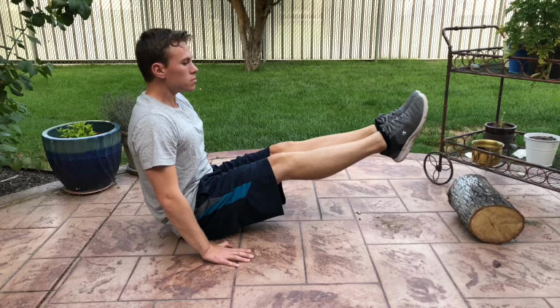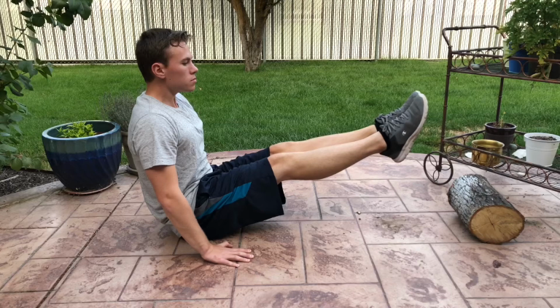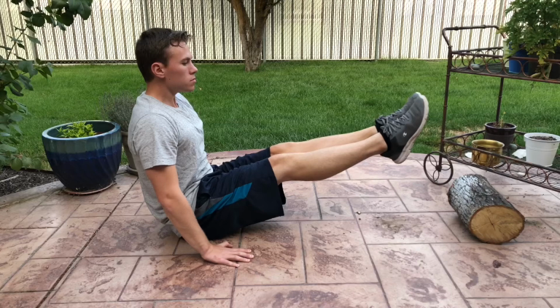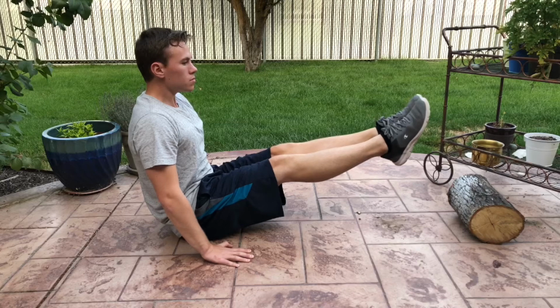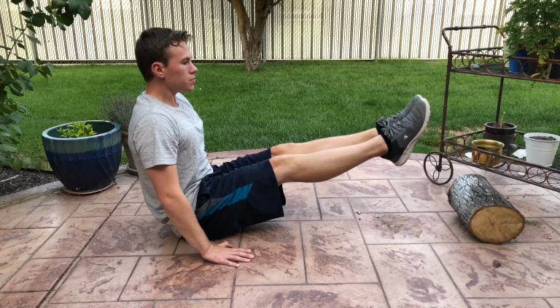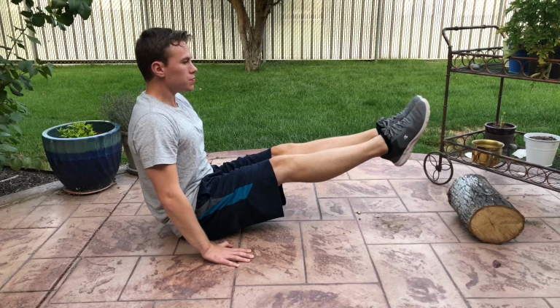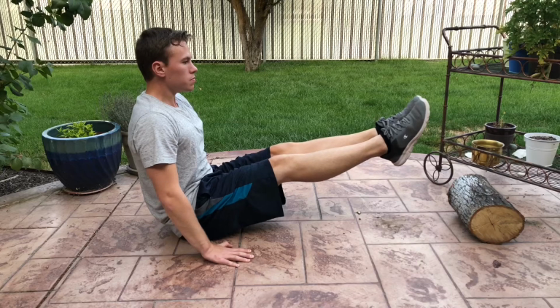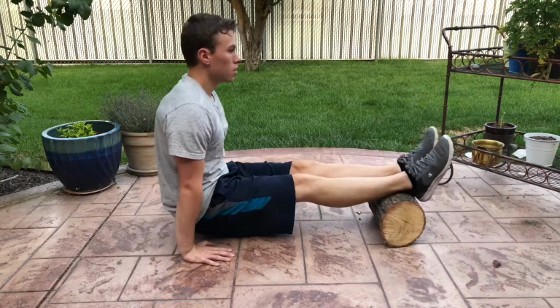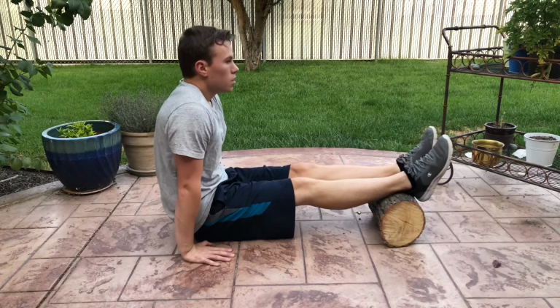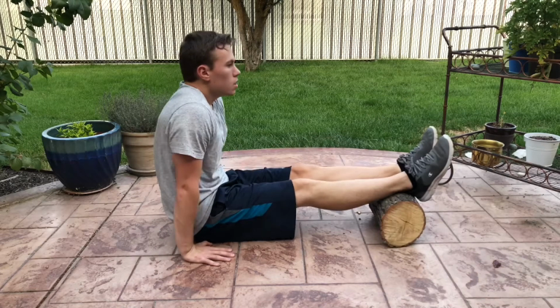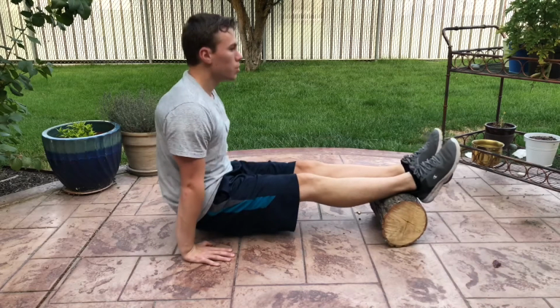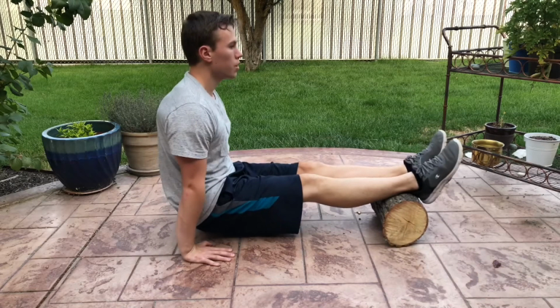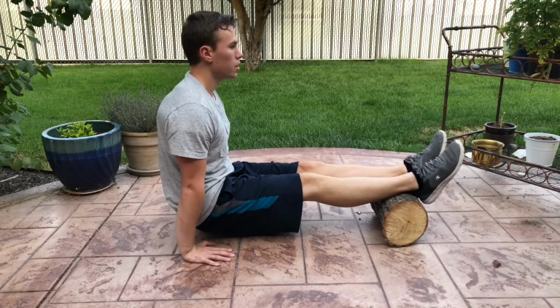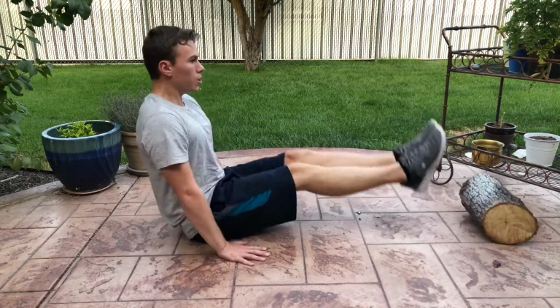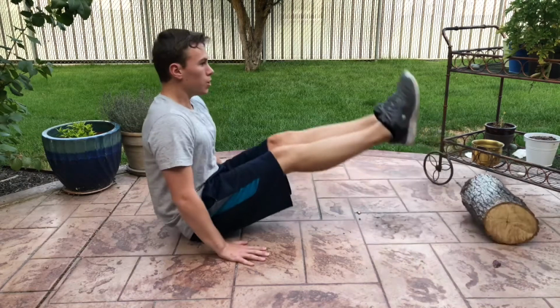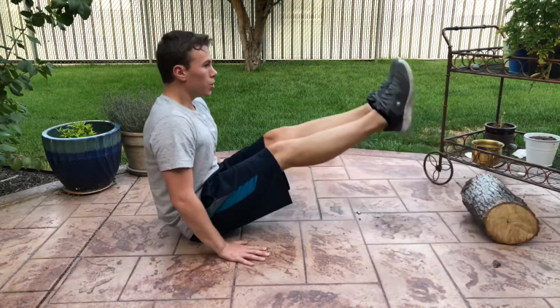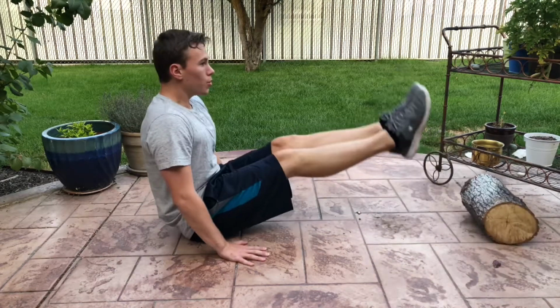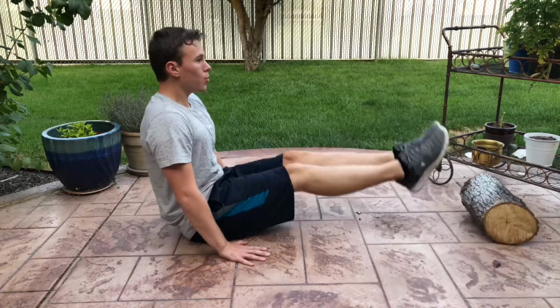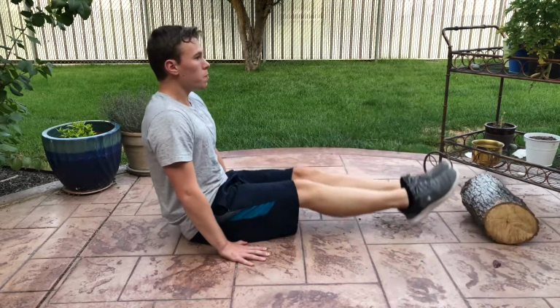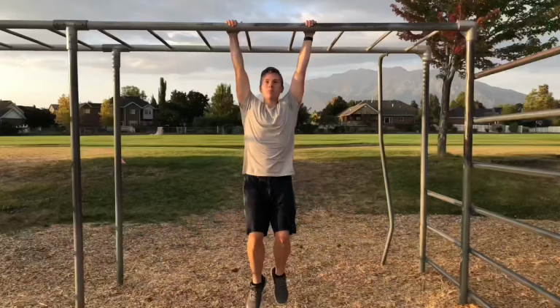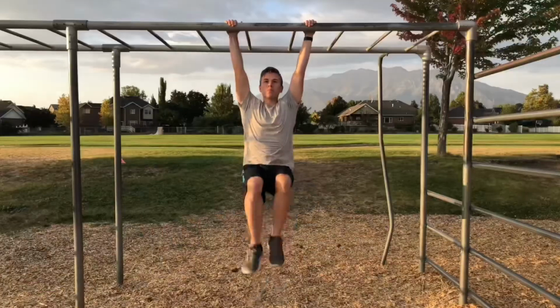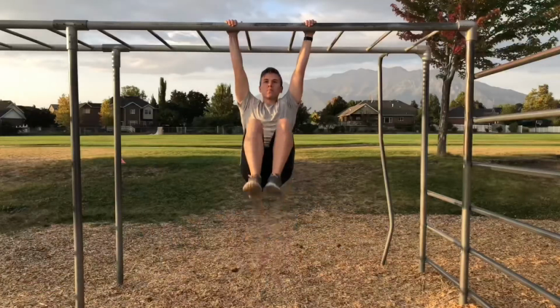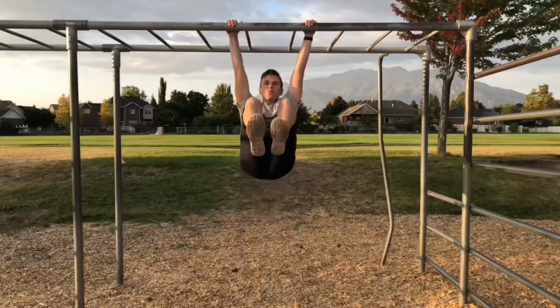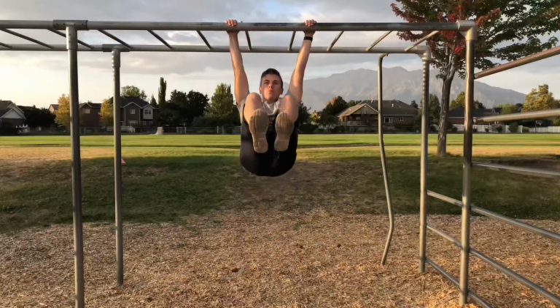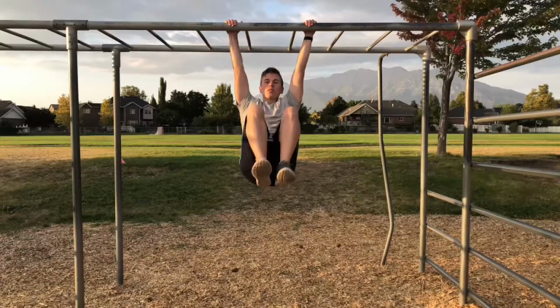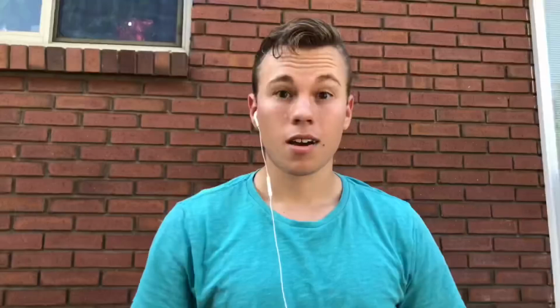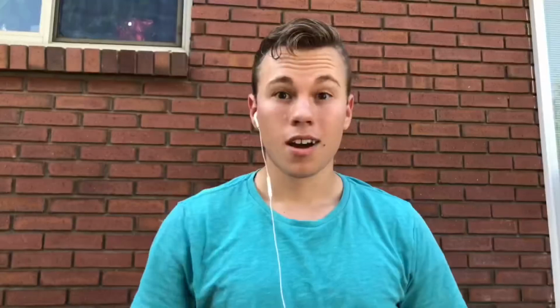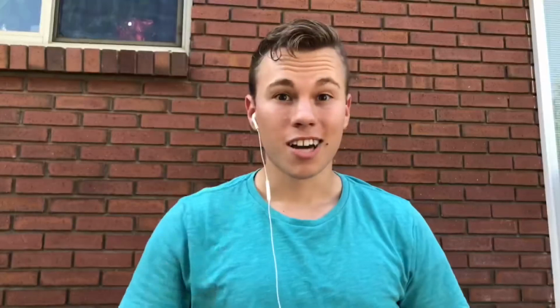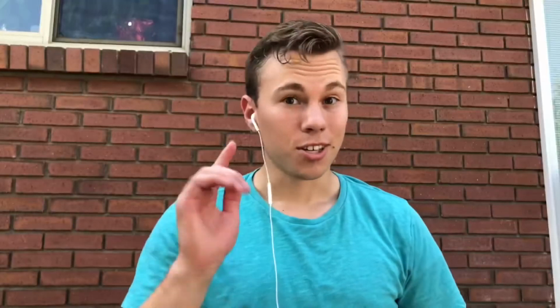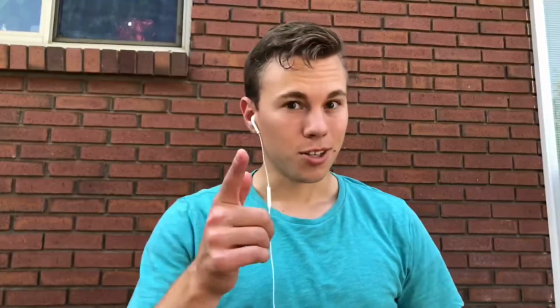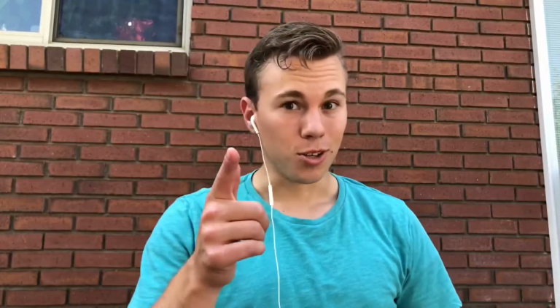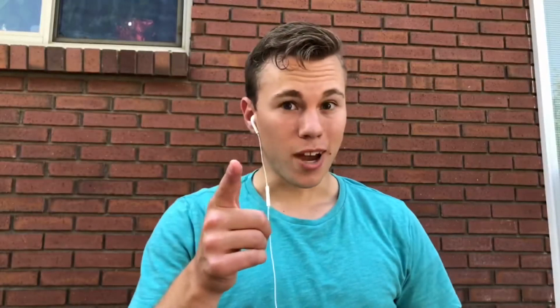Leg raise hold, scapula dips, leg raise, and knee raises. You ready?